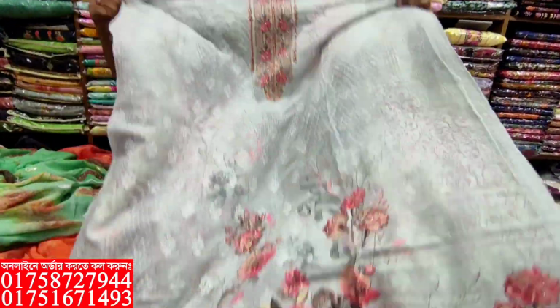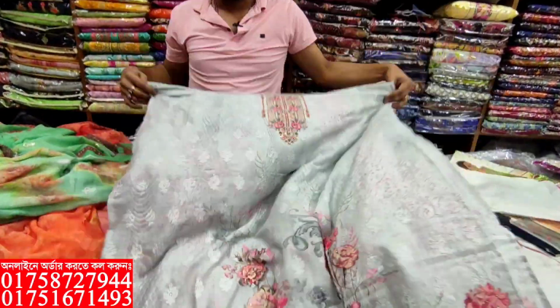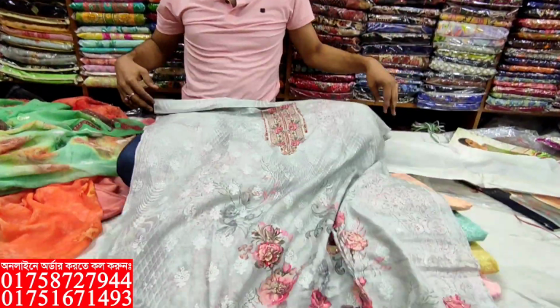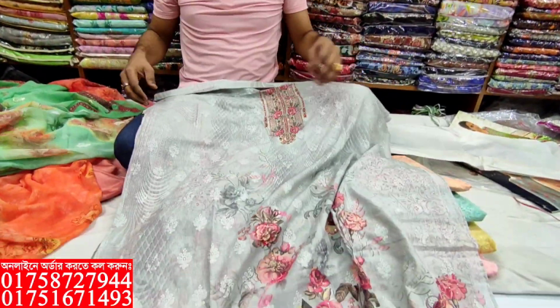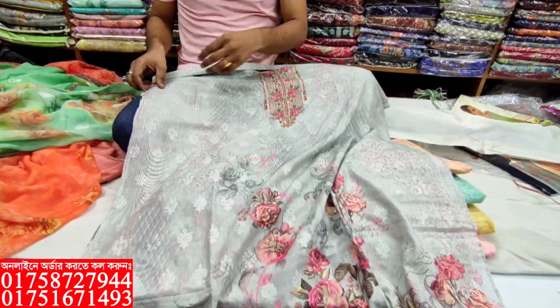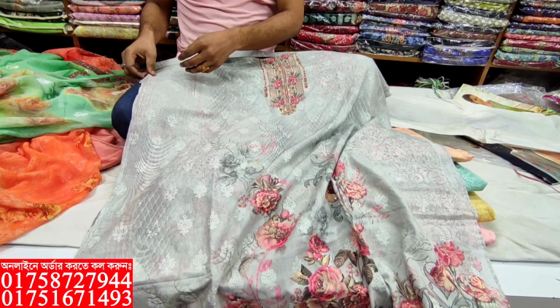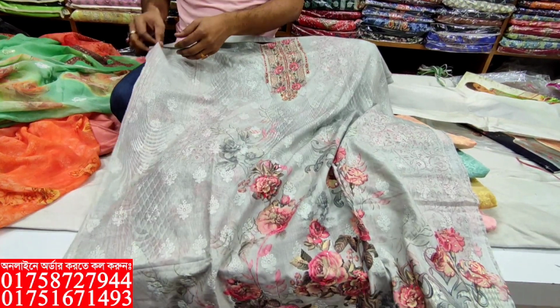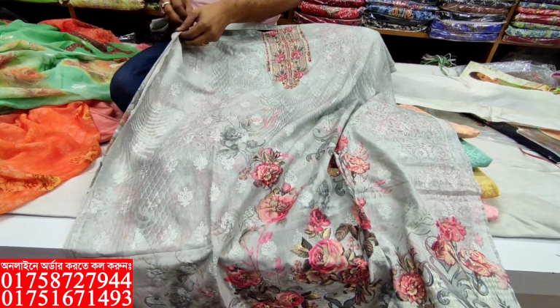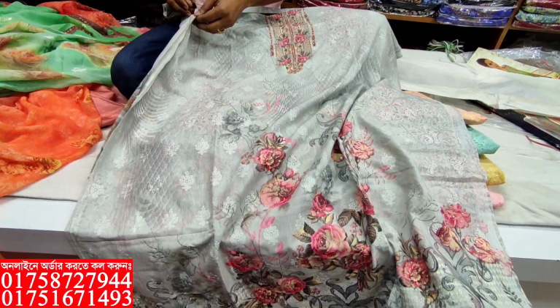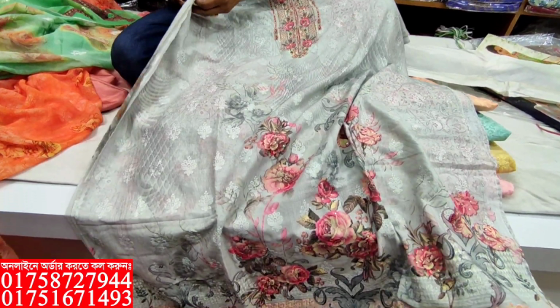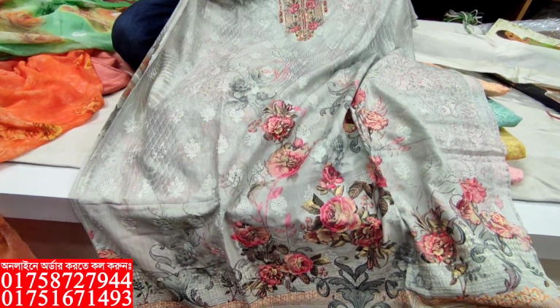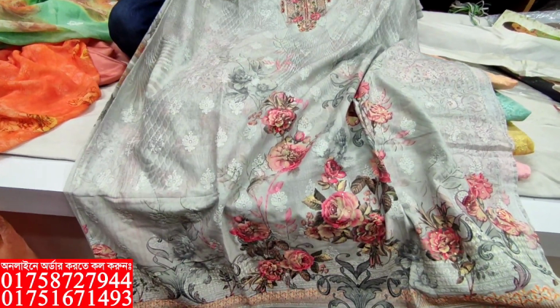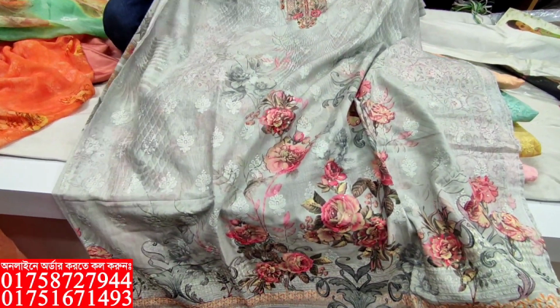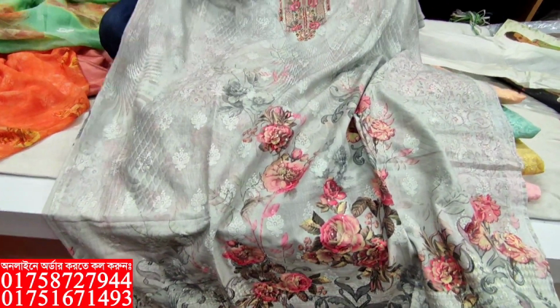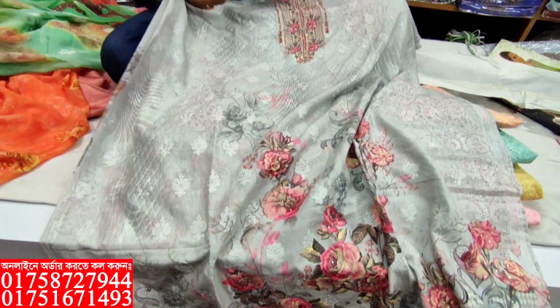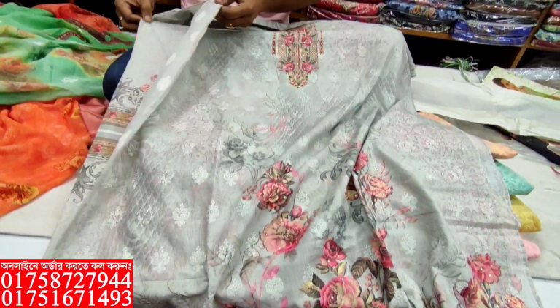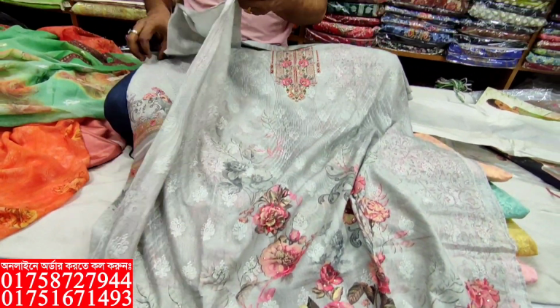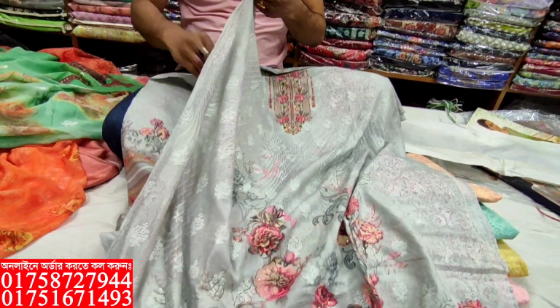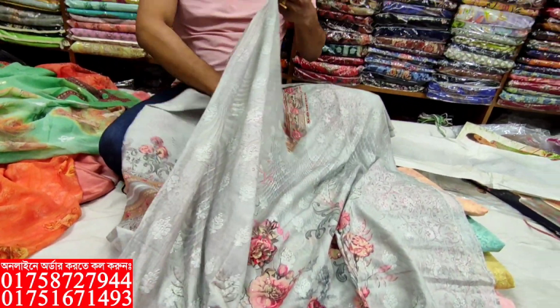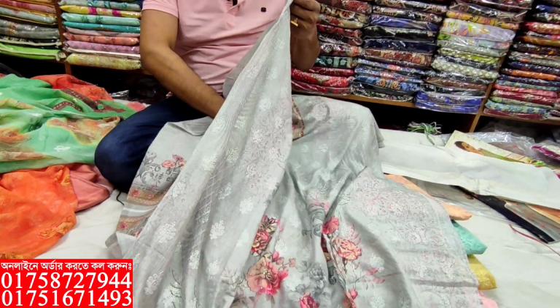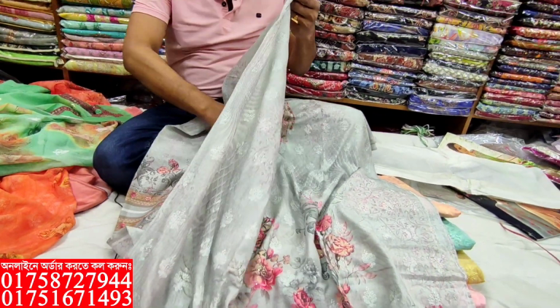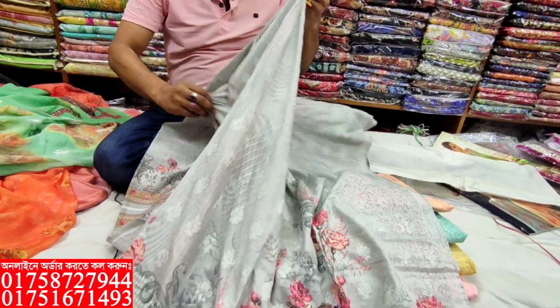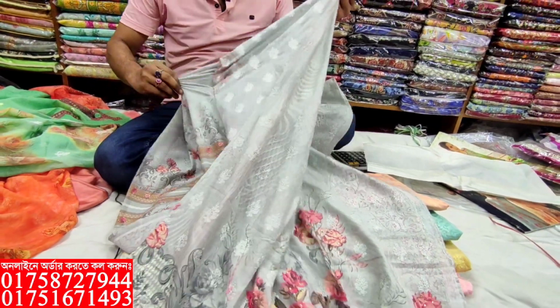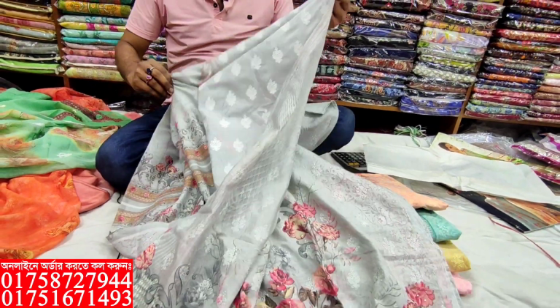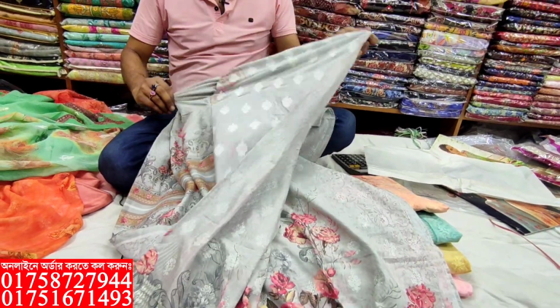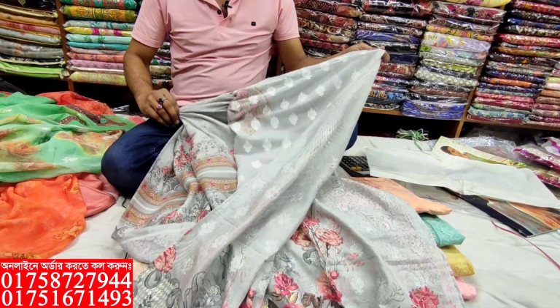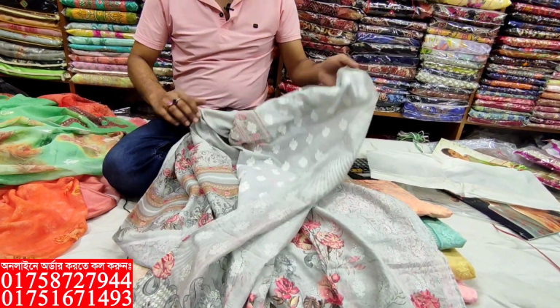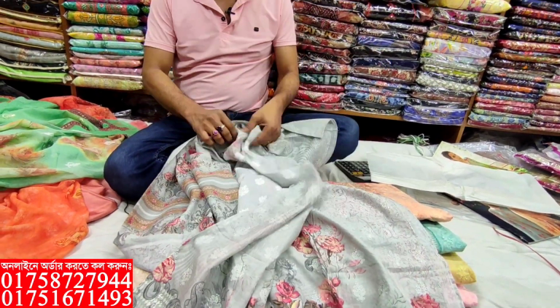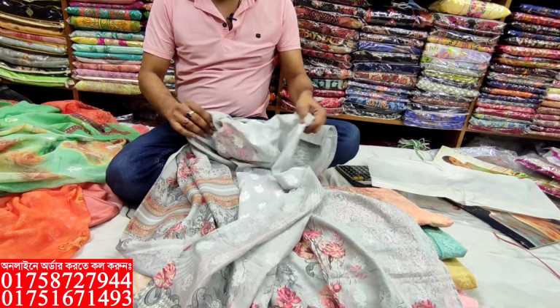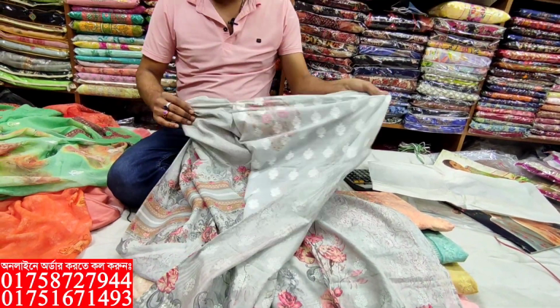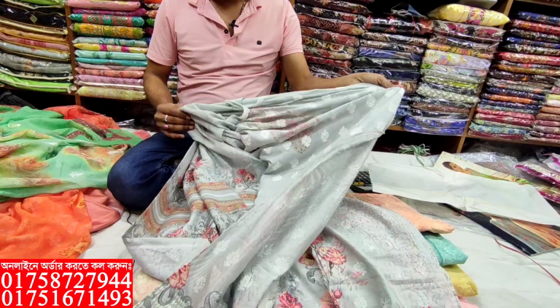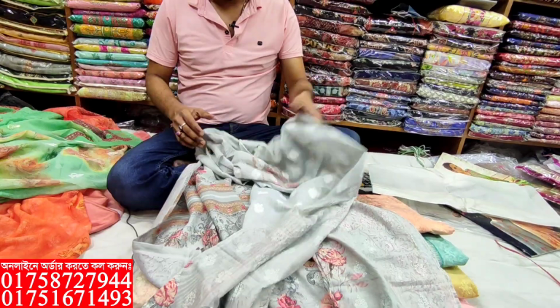I'm going to show you the newer colors. Do you want to see more or less? In a little more, there's the 8th color.